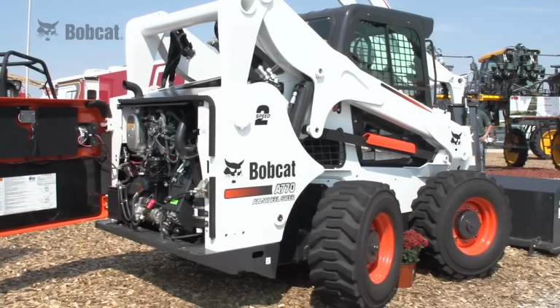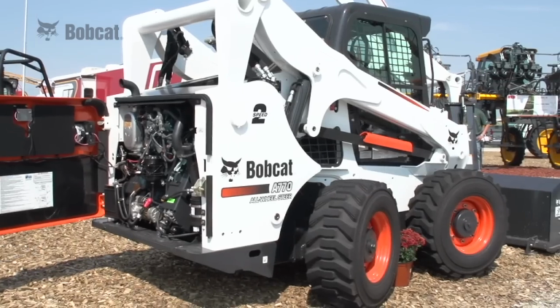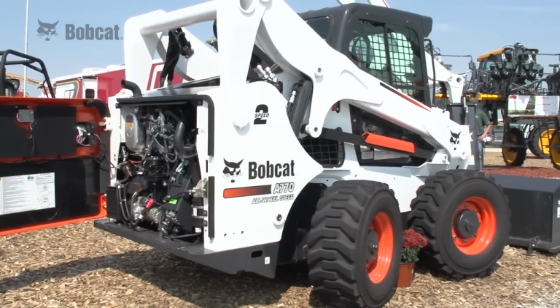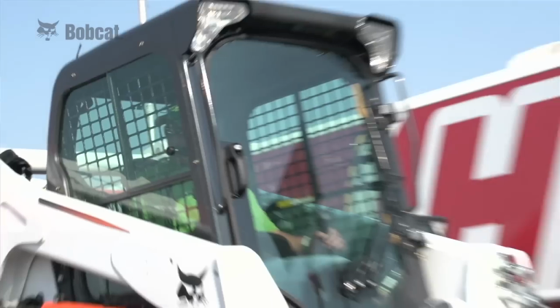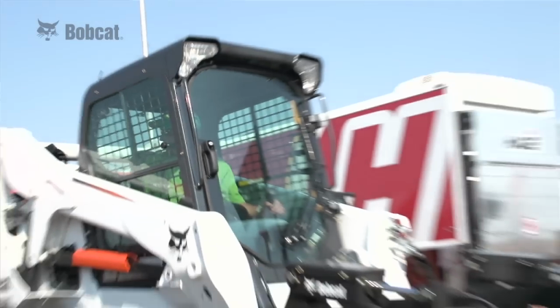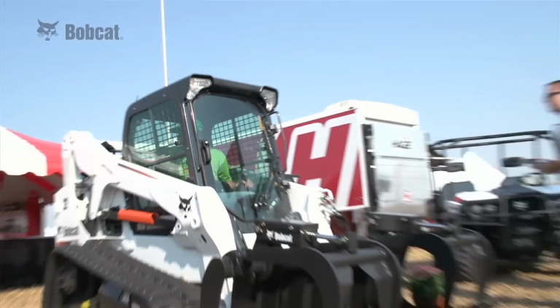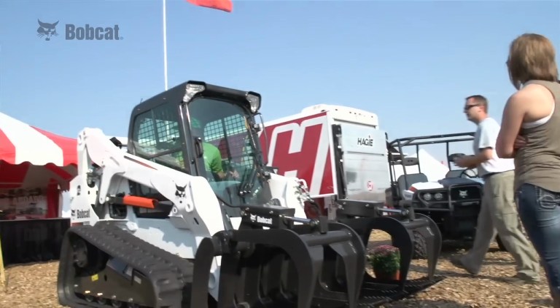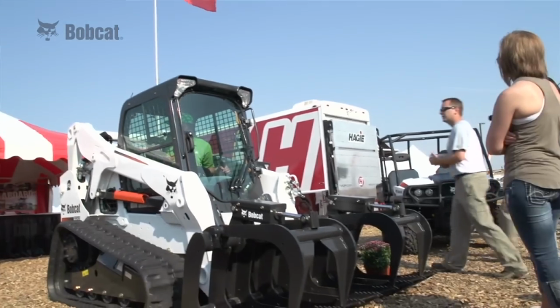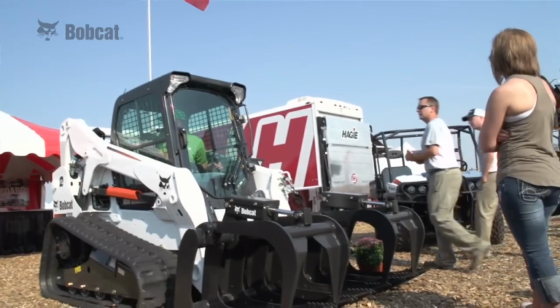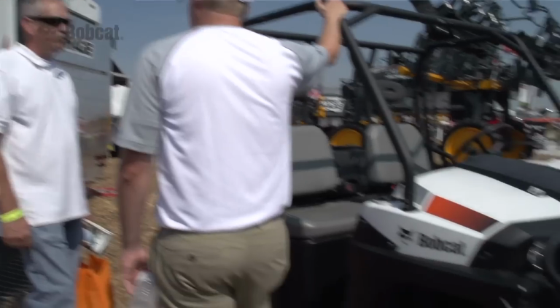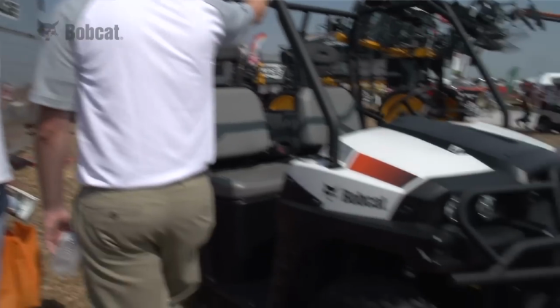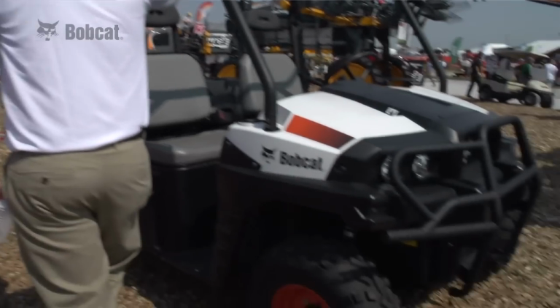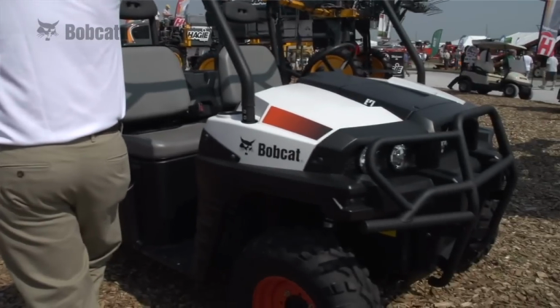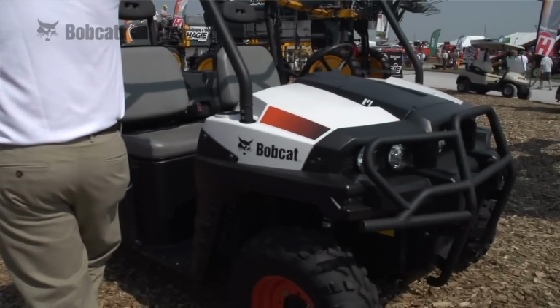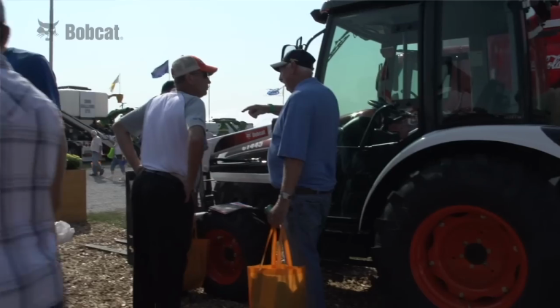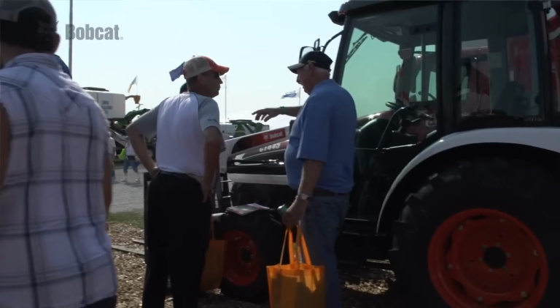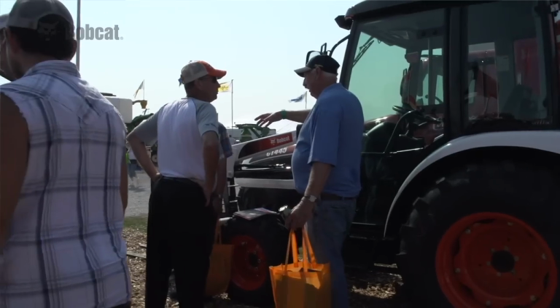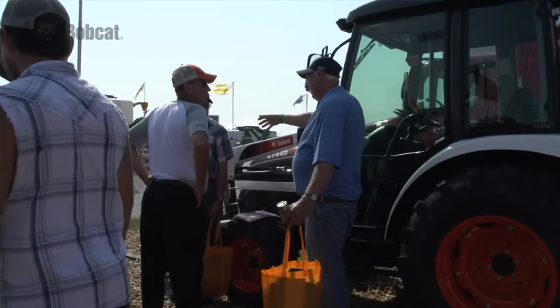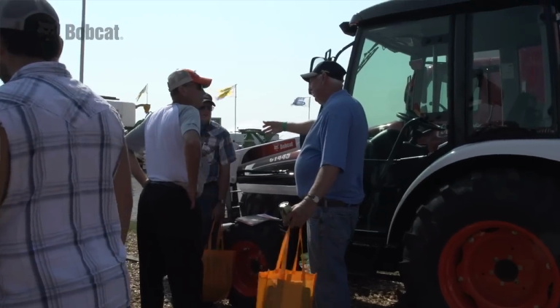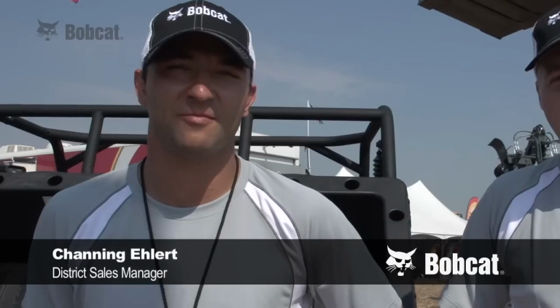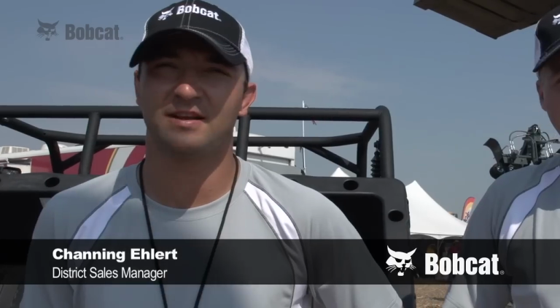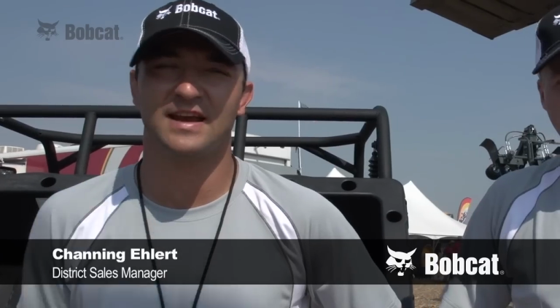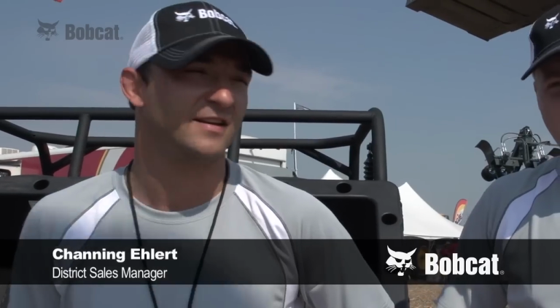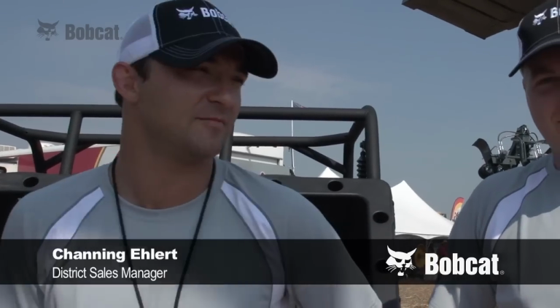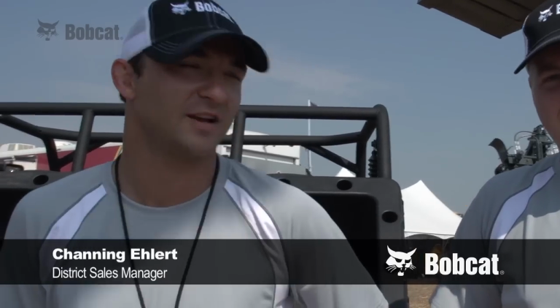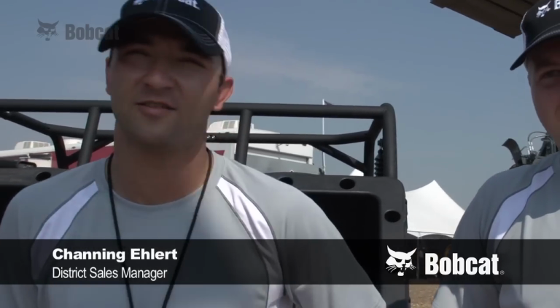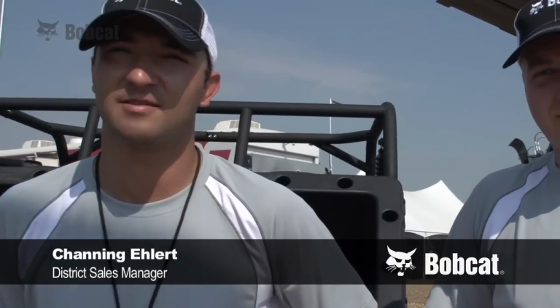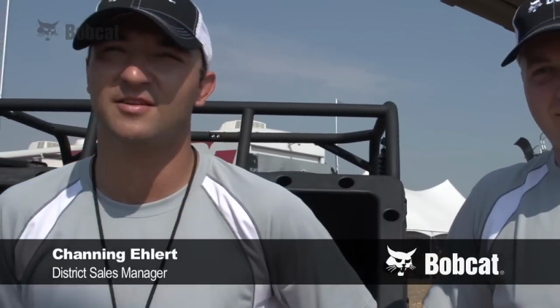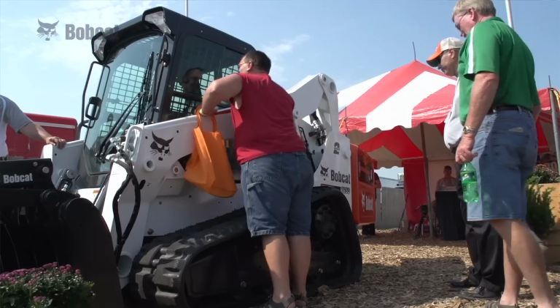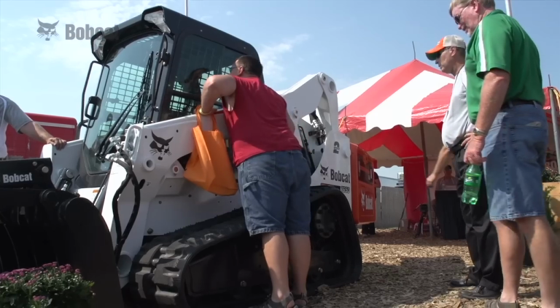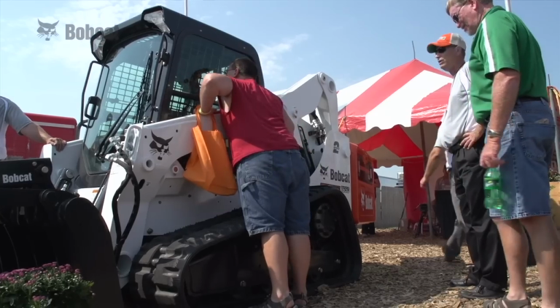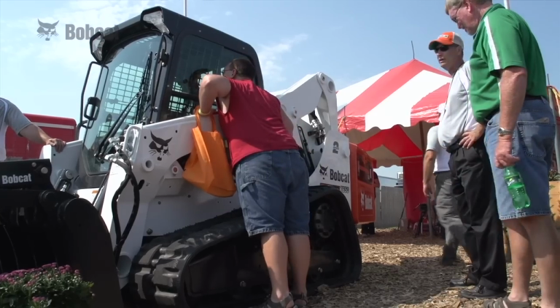We have skid loaders, compact track loaders, utility vehicles, and compact tractors. People are pretty excited to come check out some of the new equipment we got.